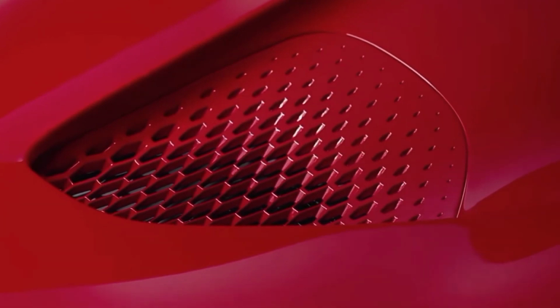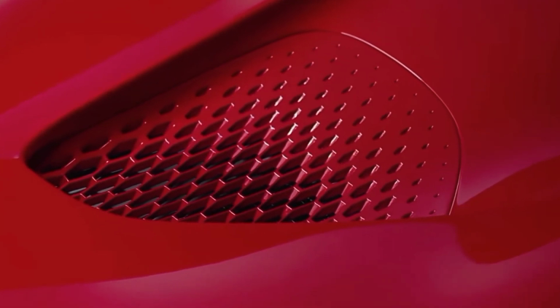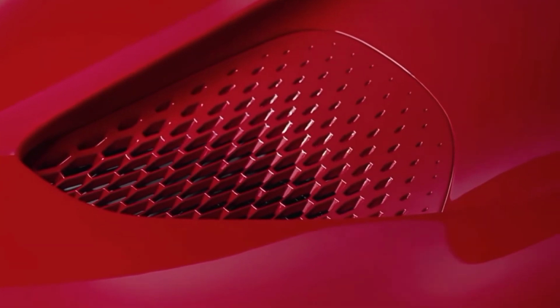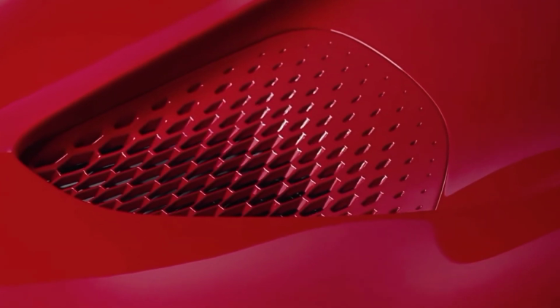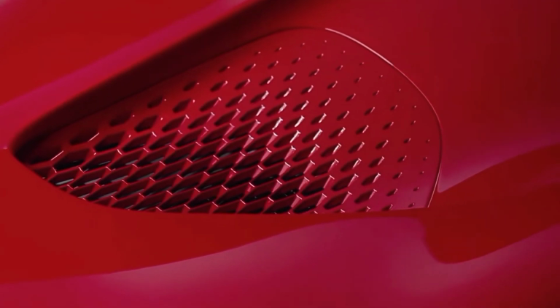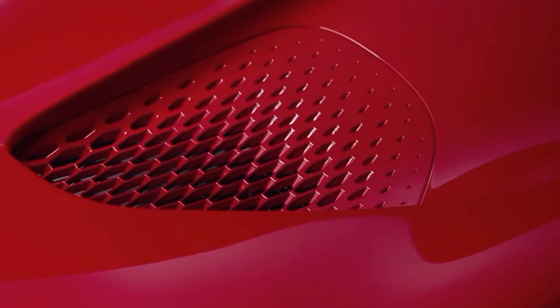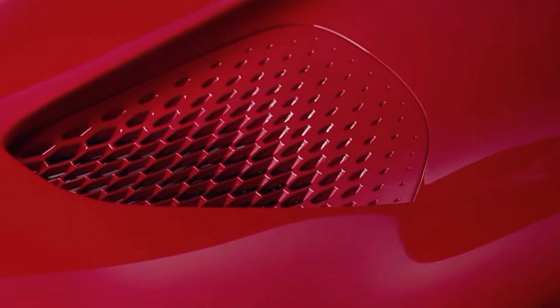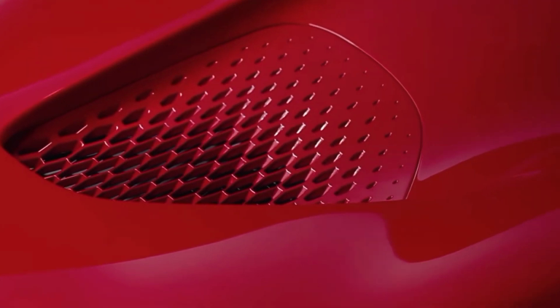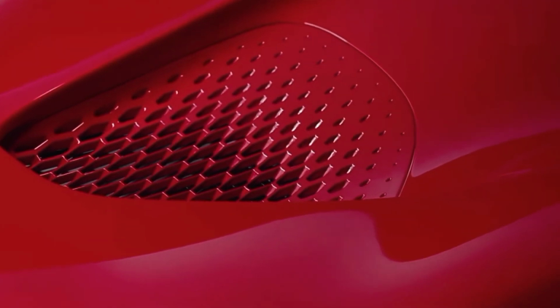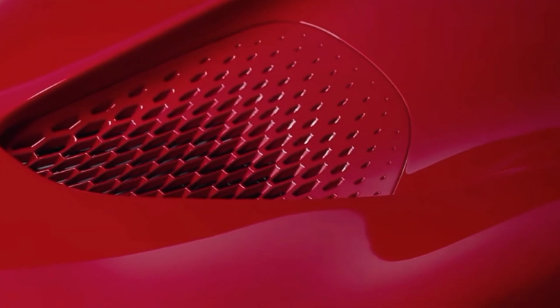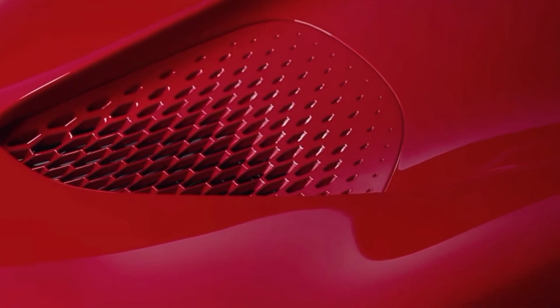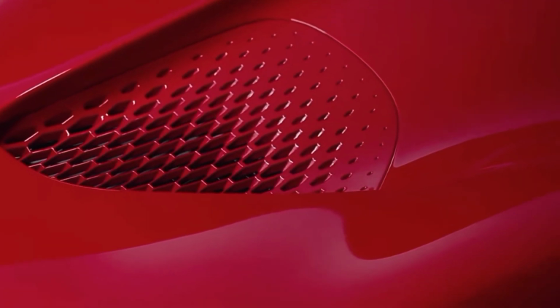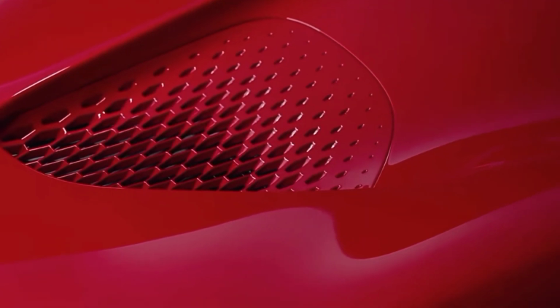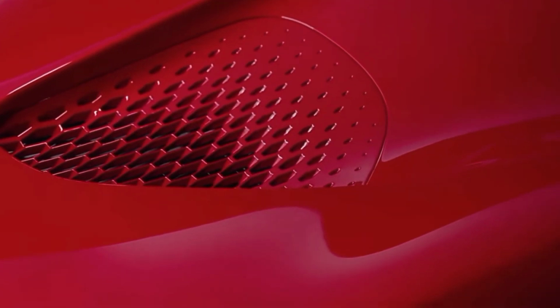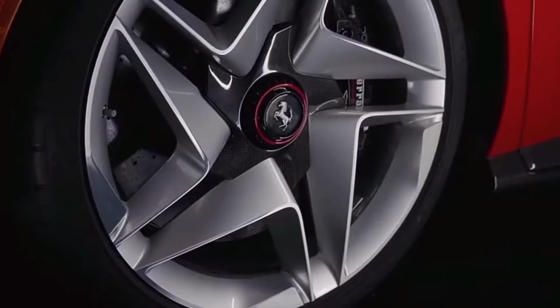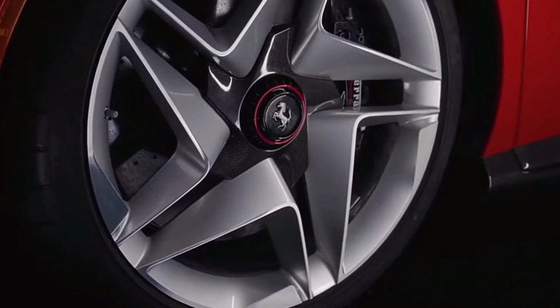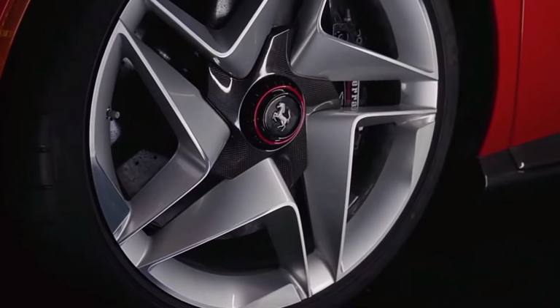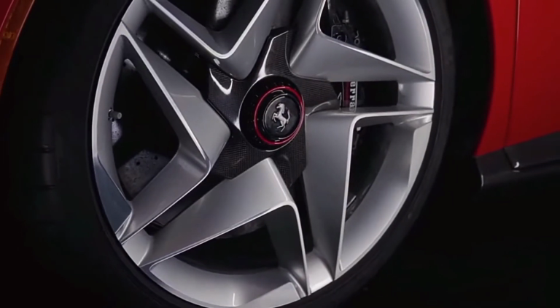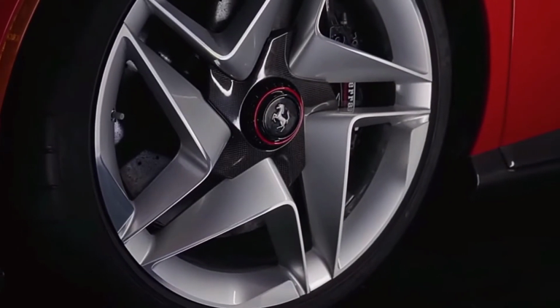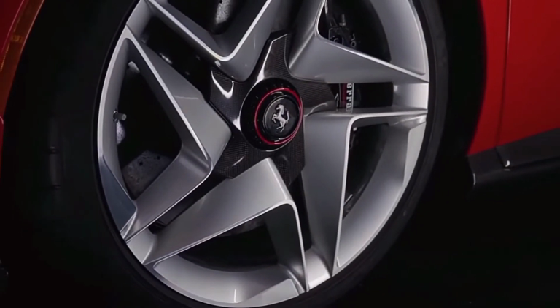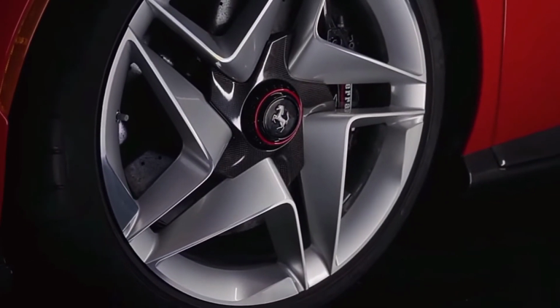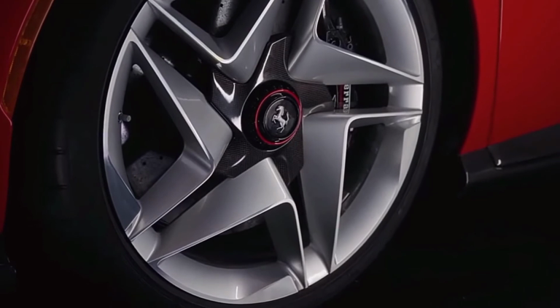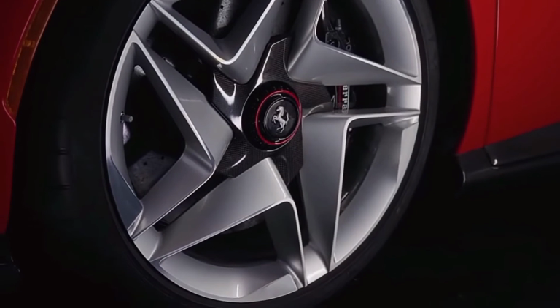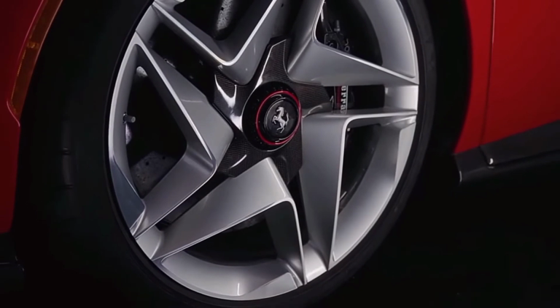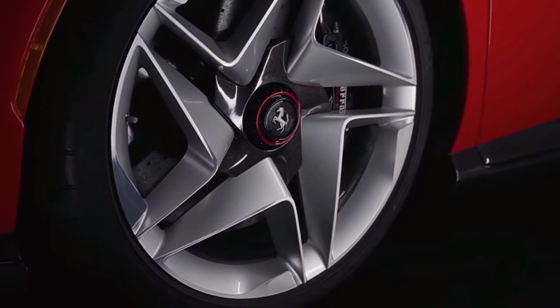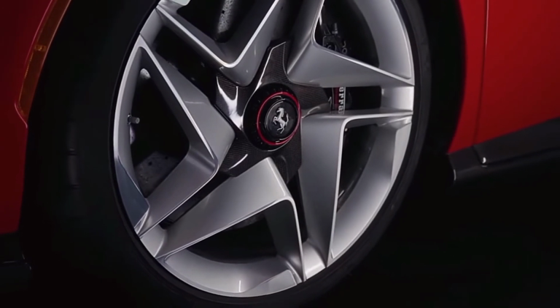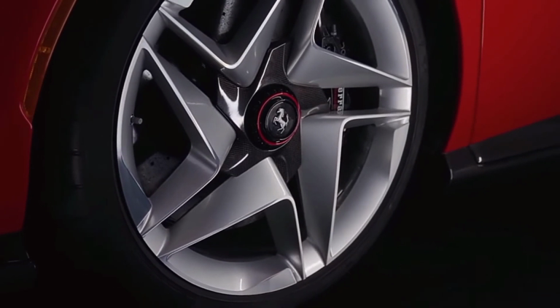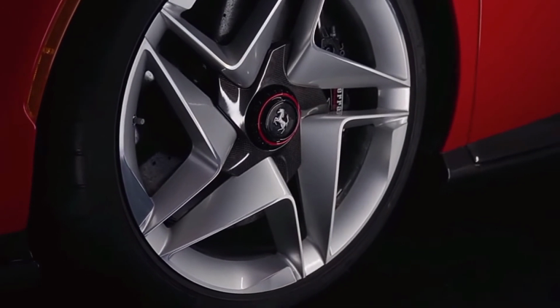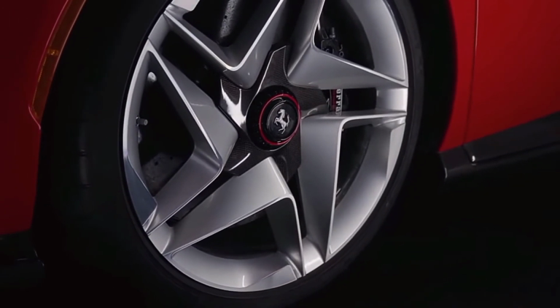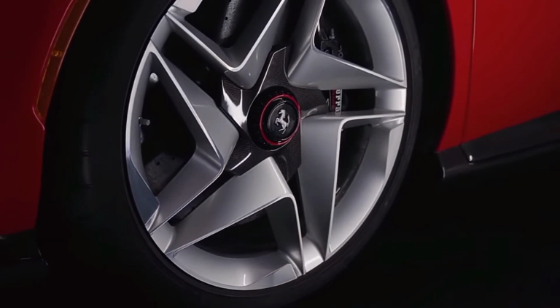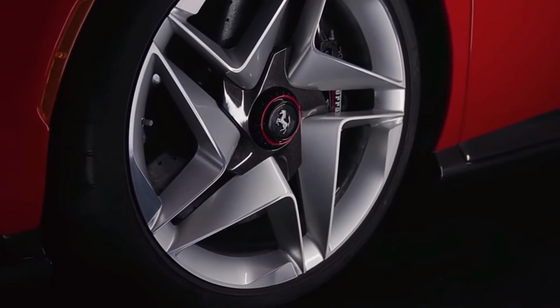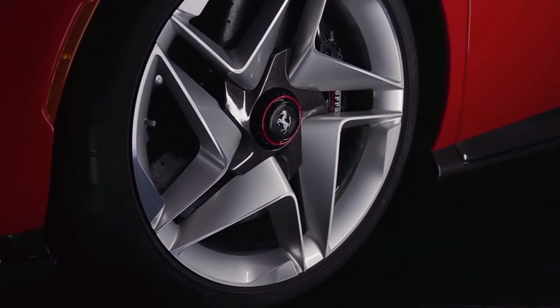Ferrari didn't reveal the price of the one-off supercar, but we expect it to be close to 2 million dollars.